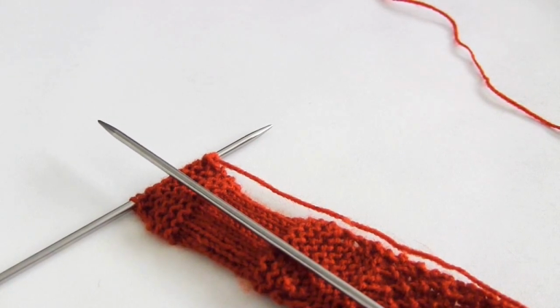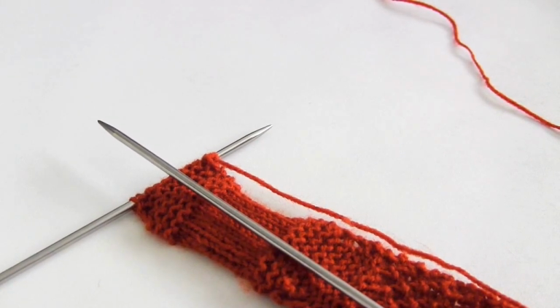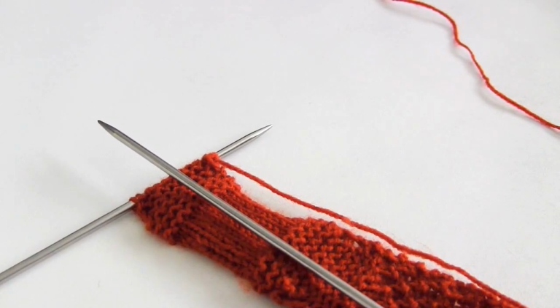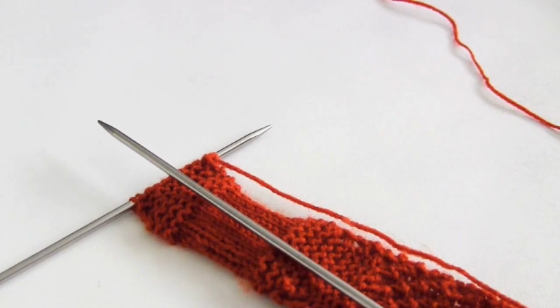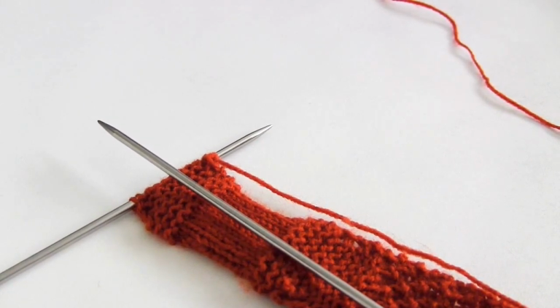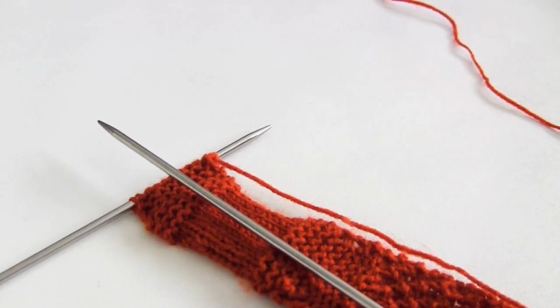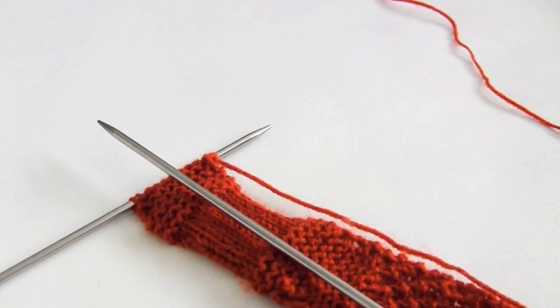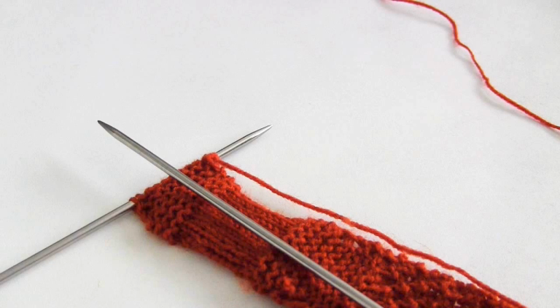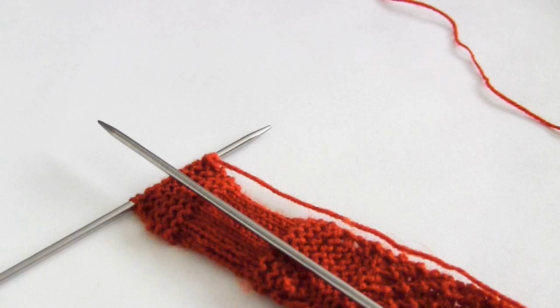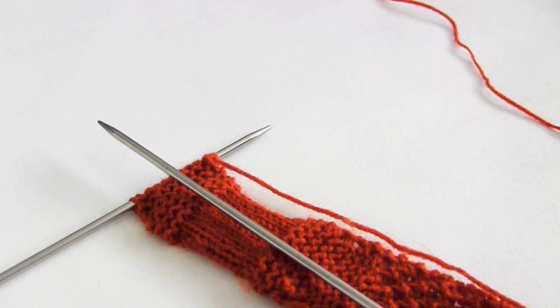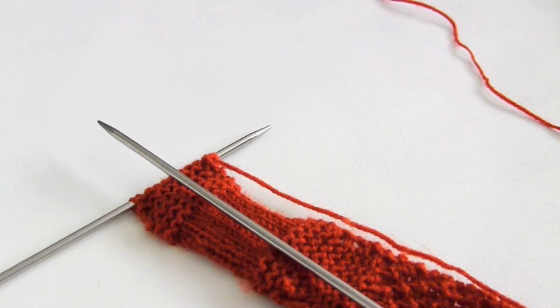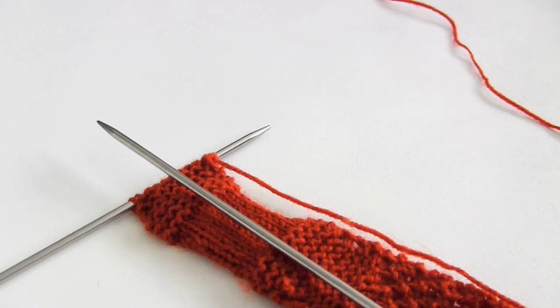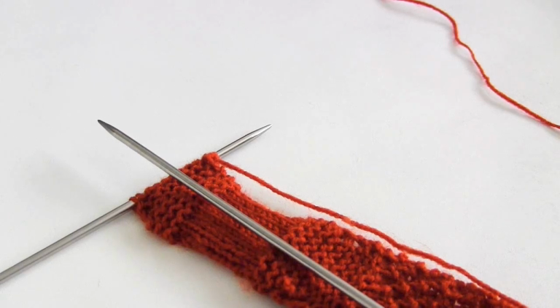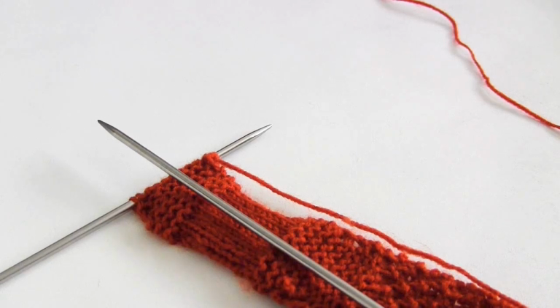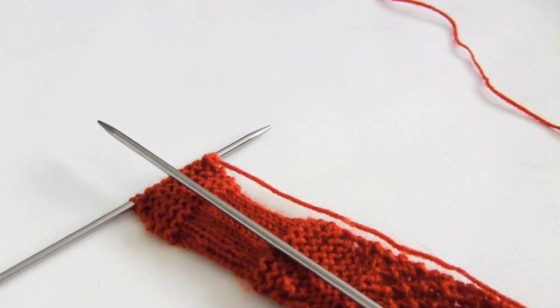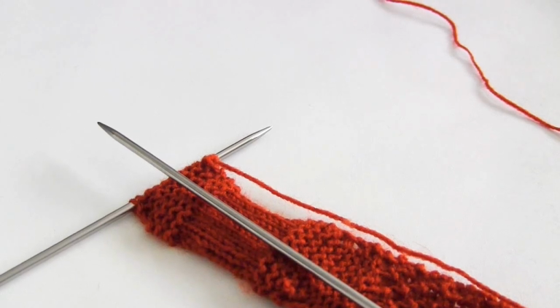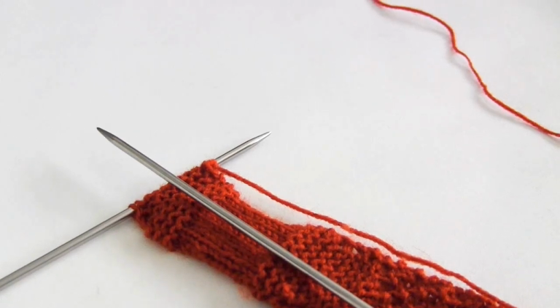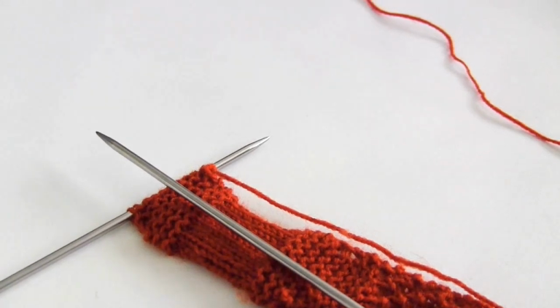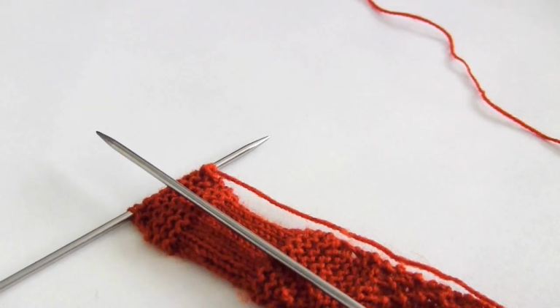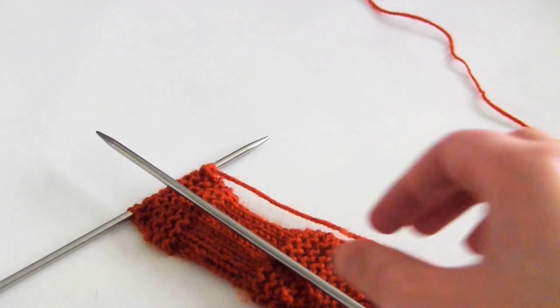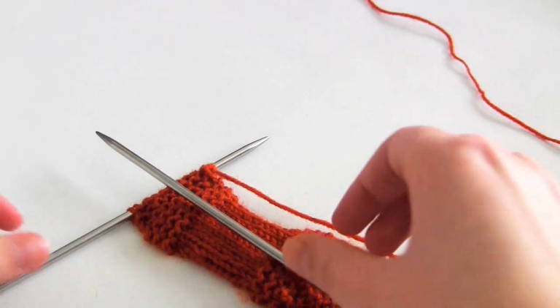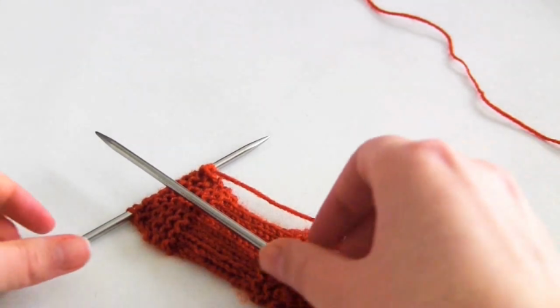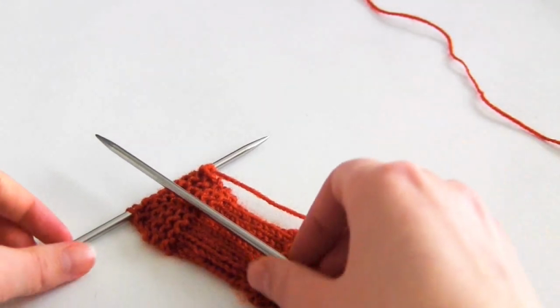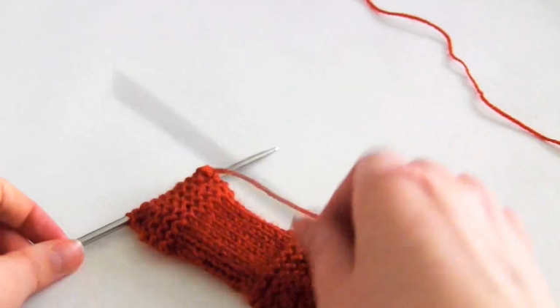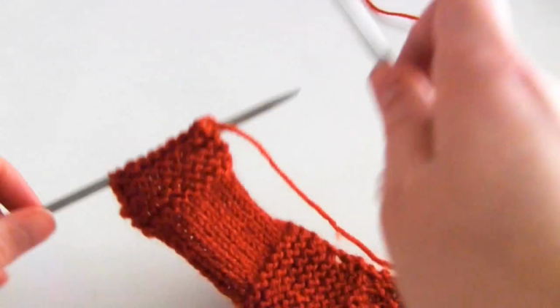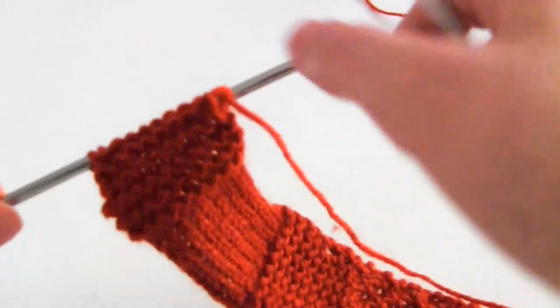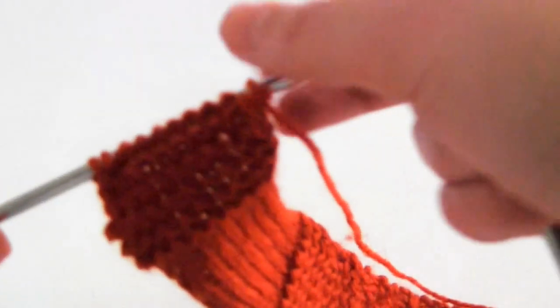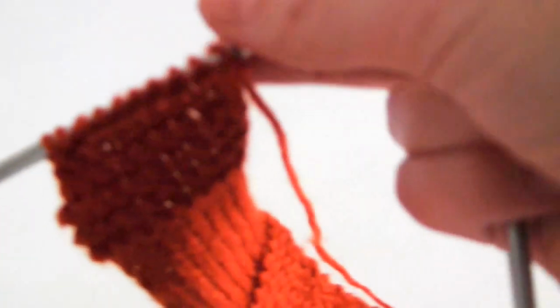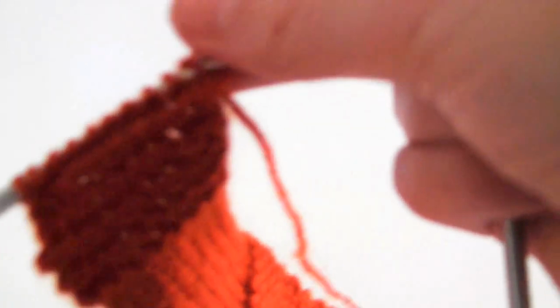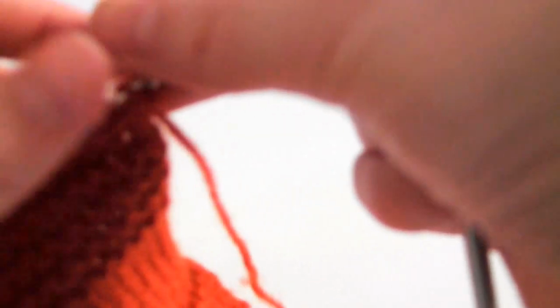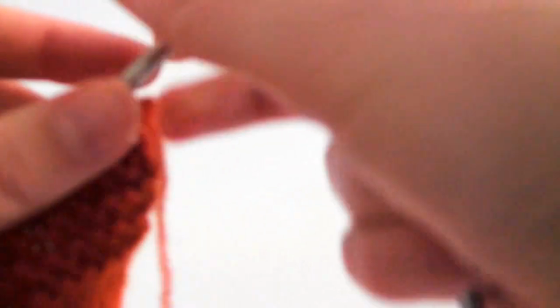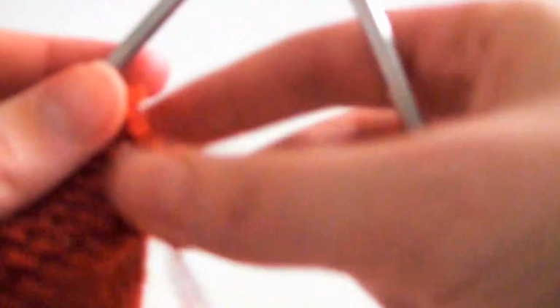The selvedges, by the way, are the top and bottom edges of your knitted work.